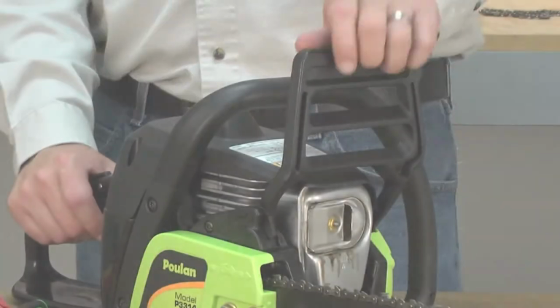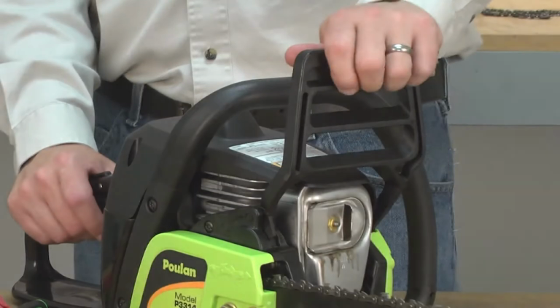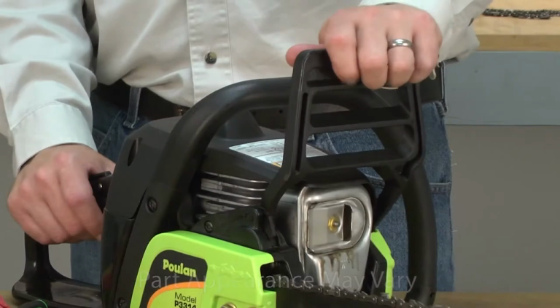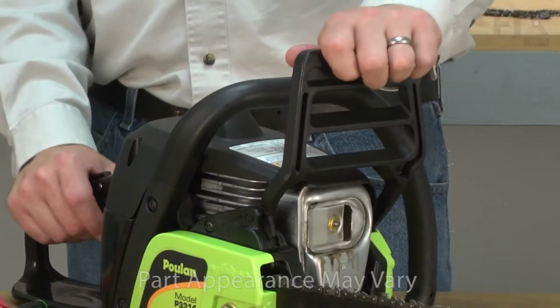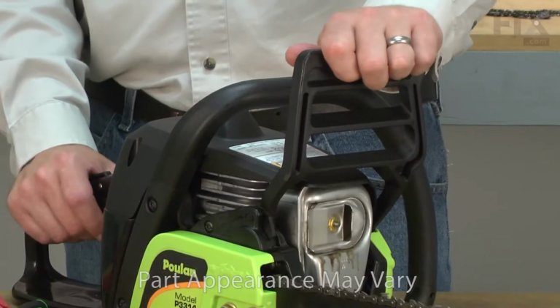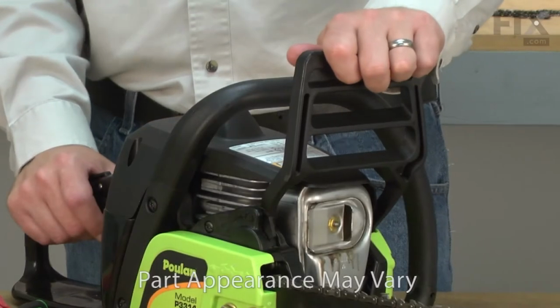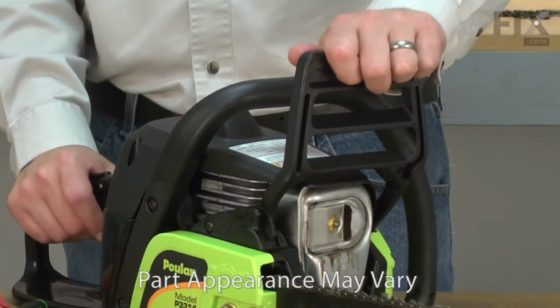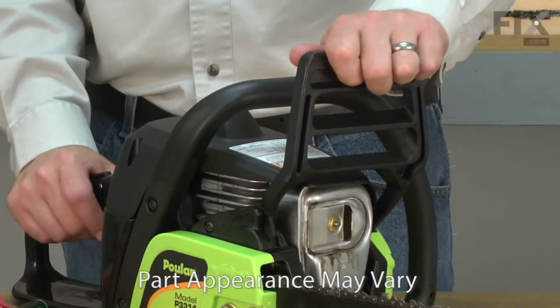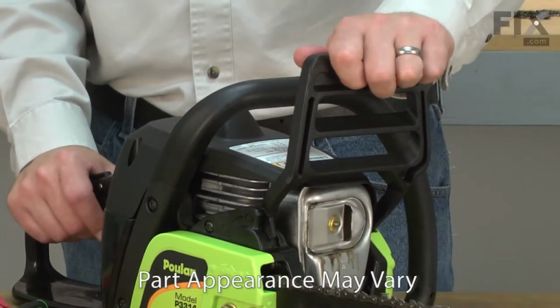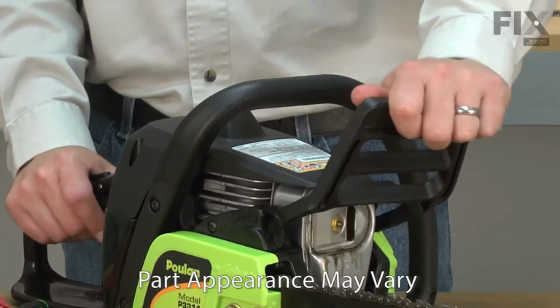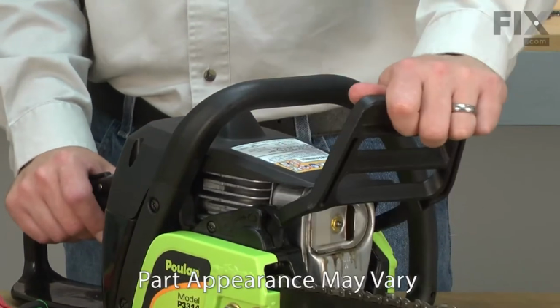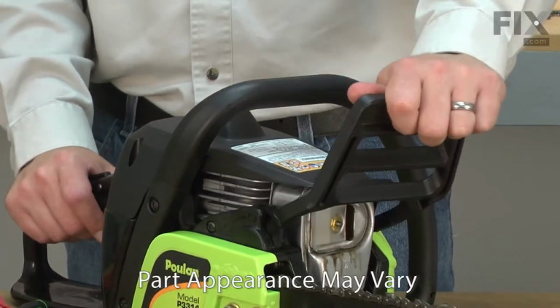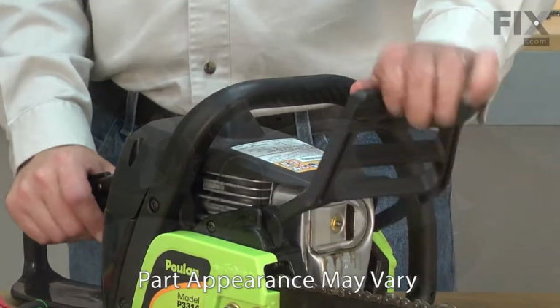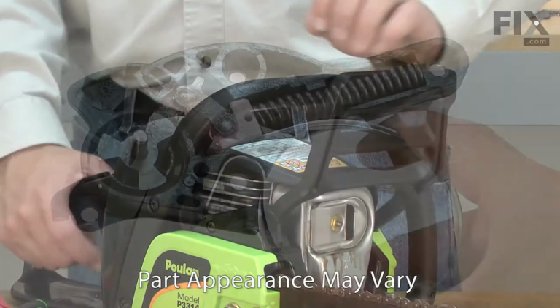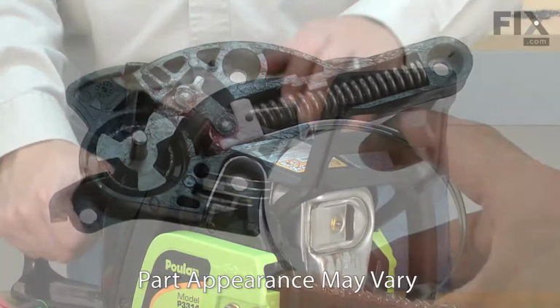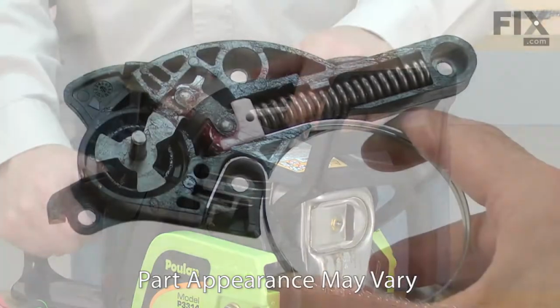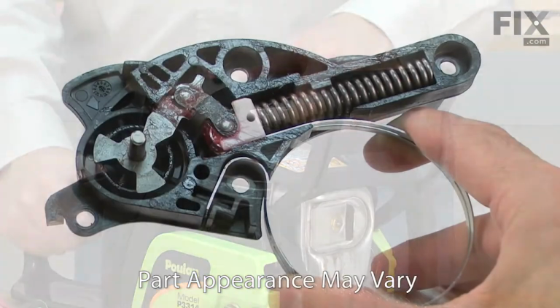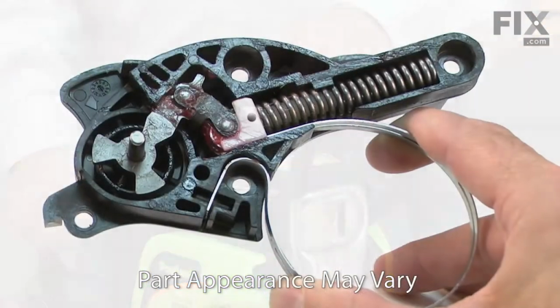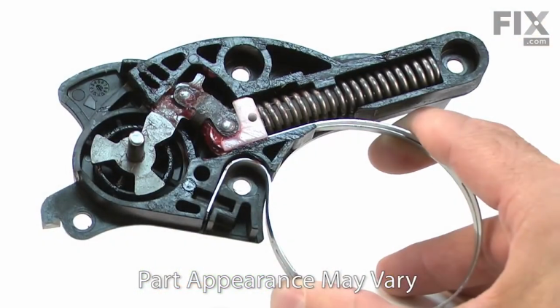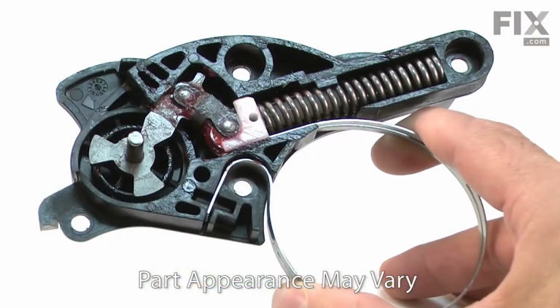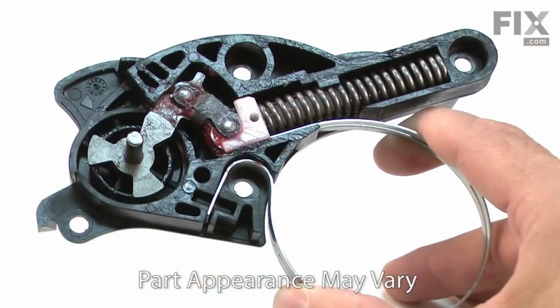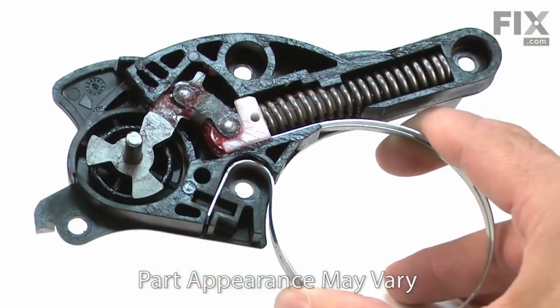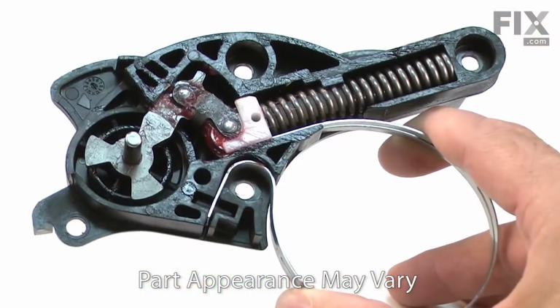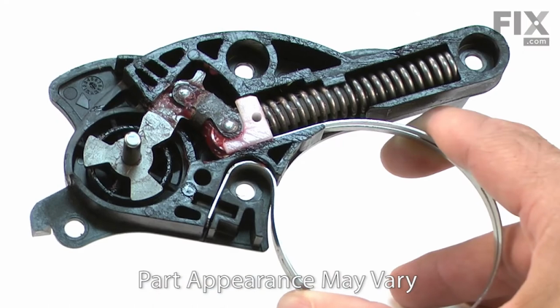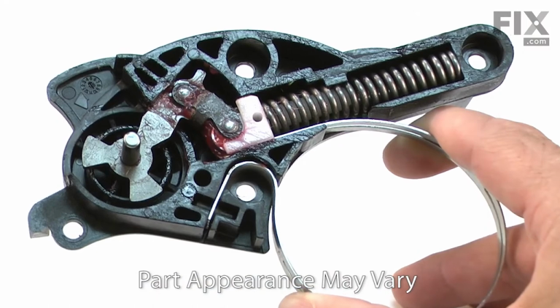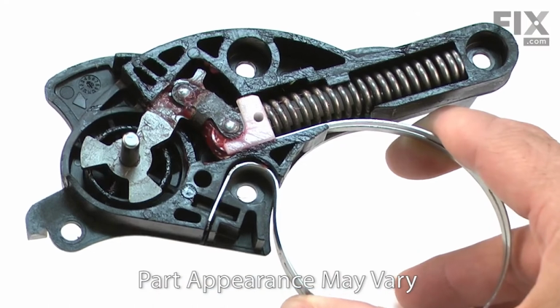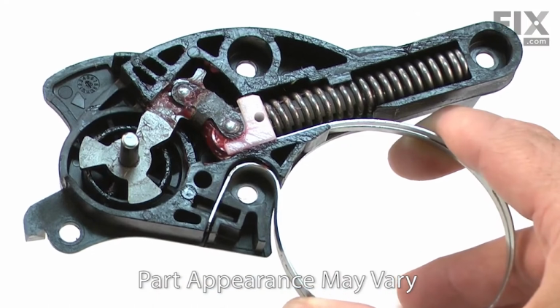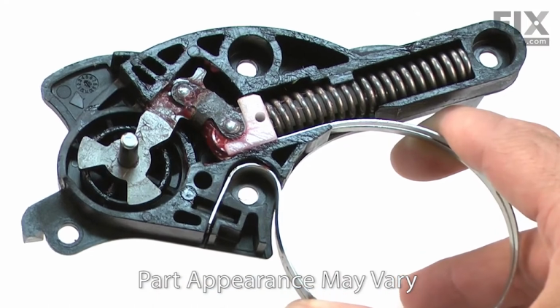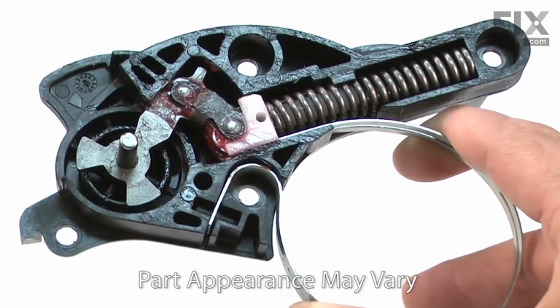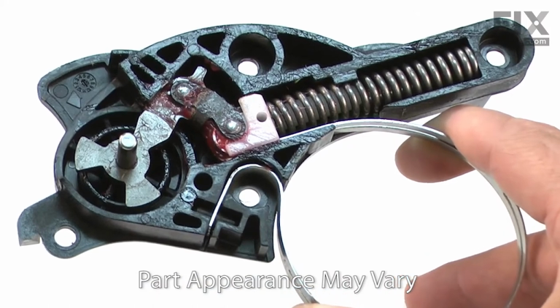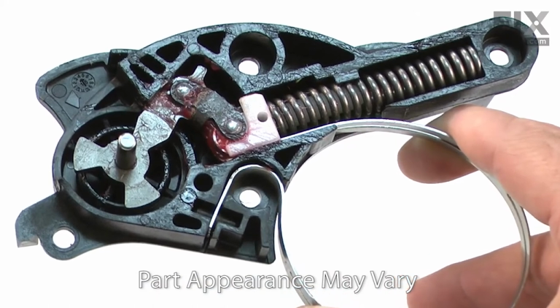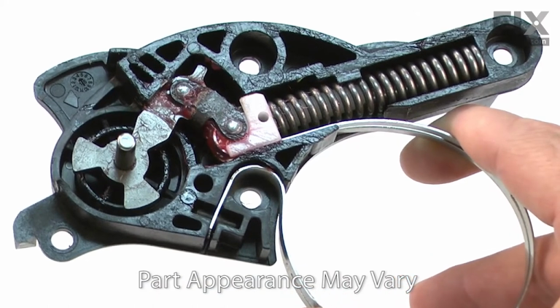Does your saw's chain not stop when you hit the brakes? If so, you need a new chain brake kit.